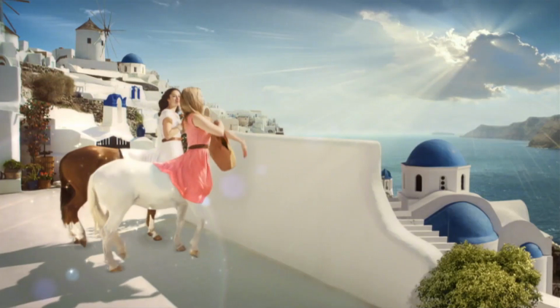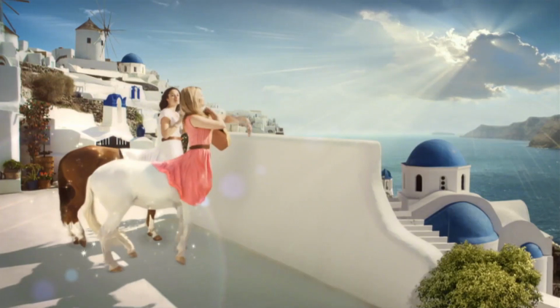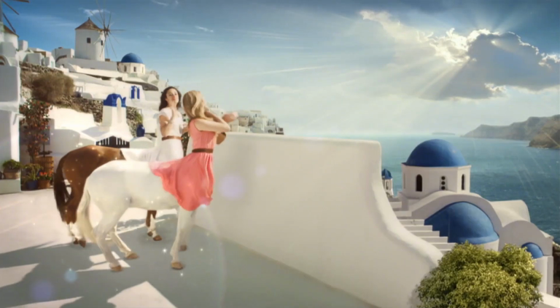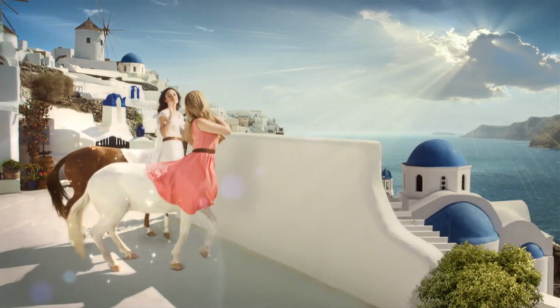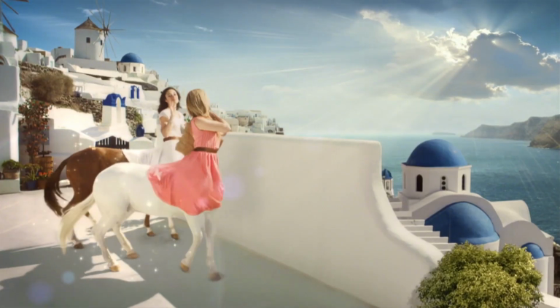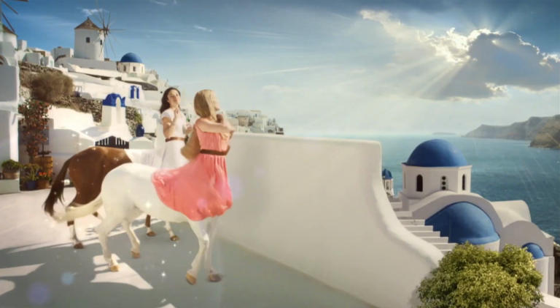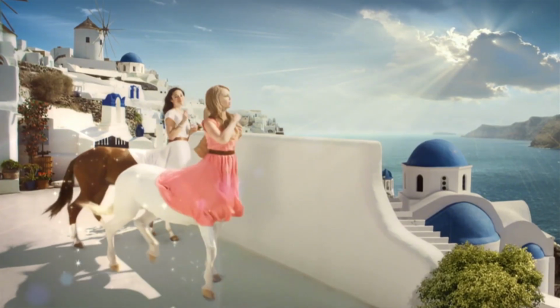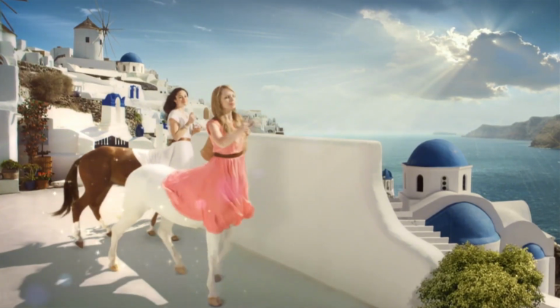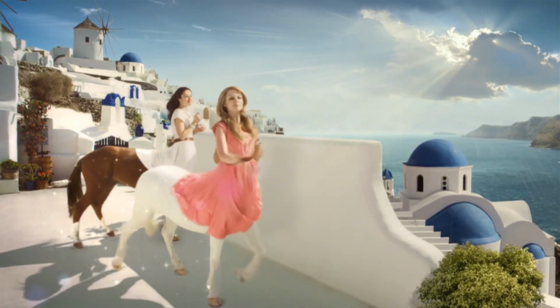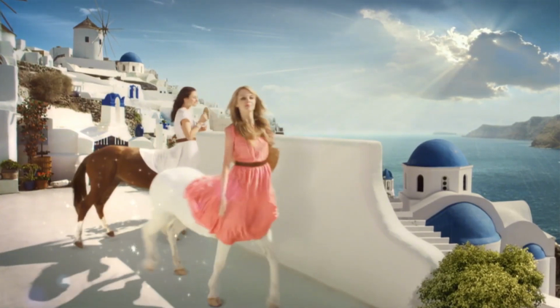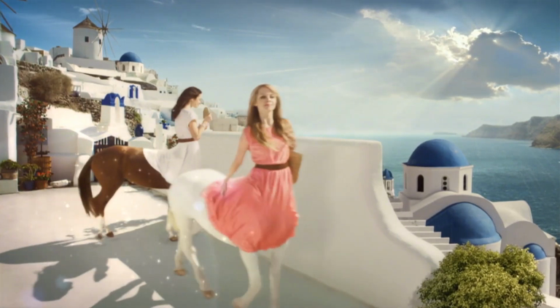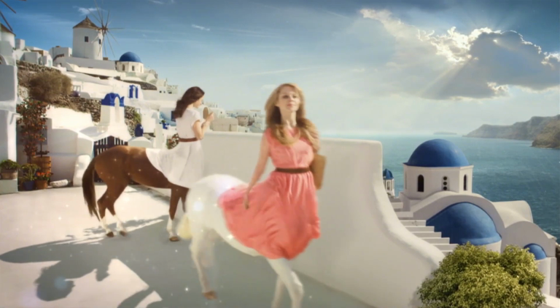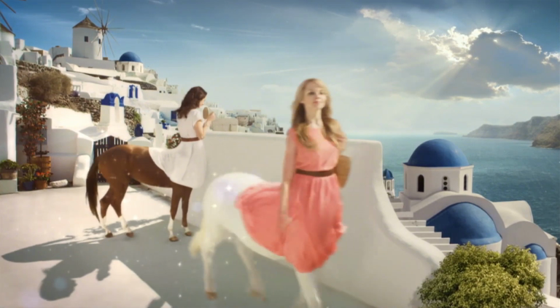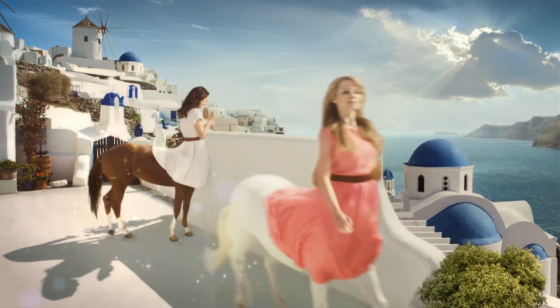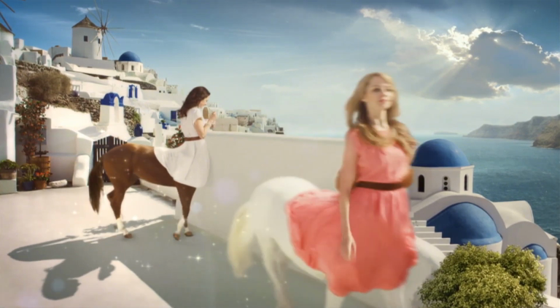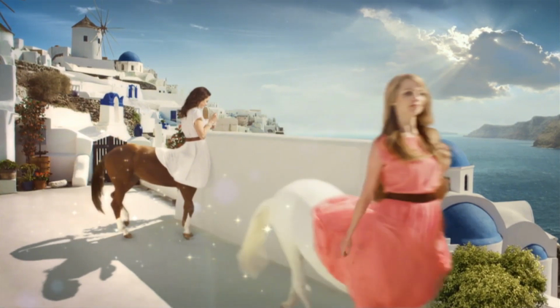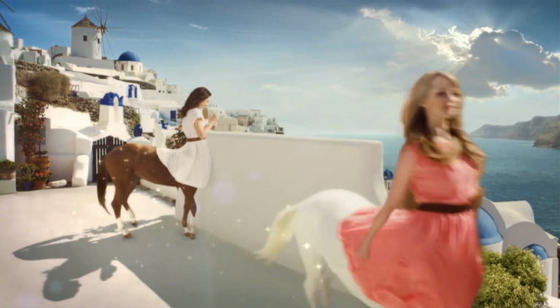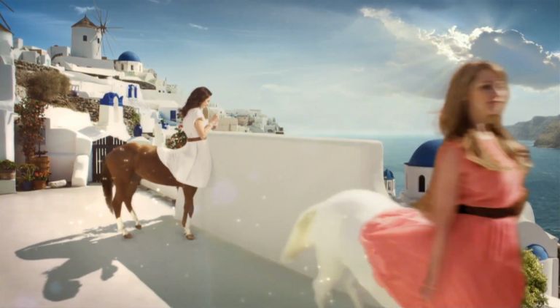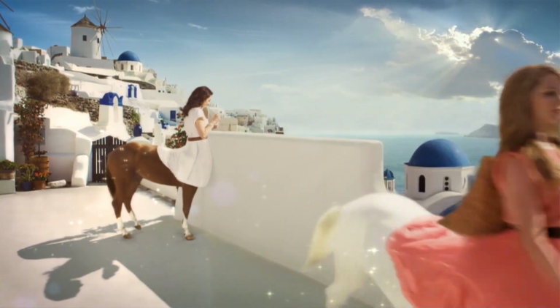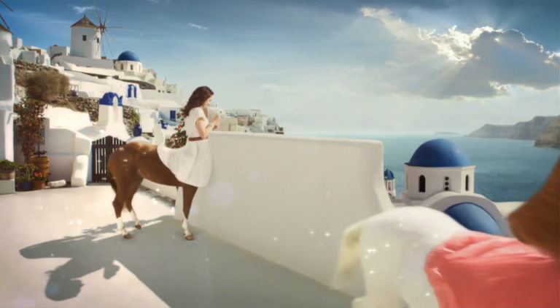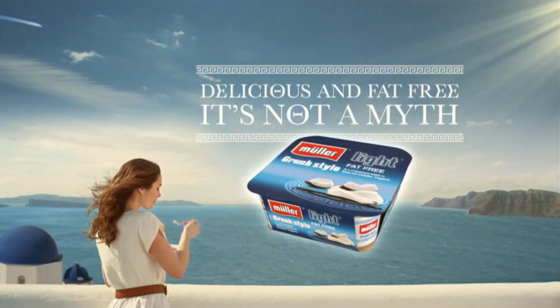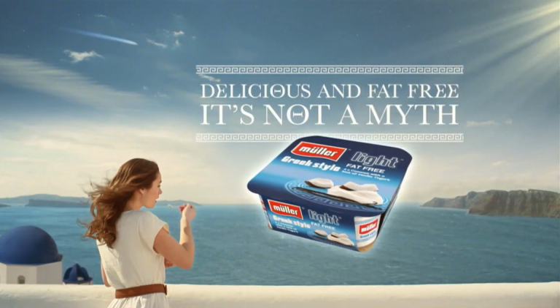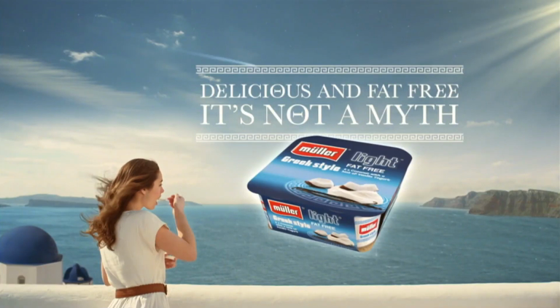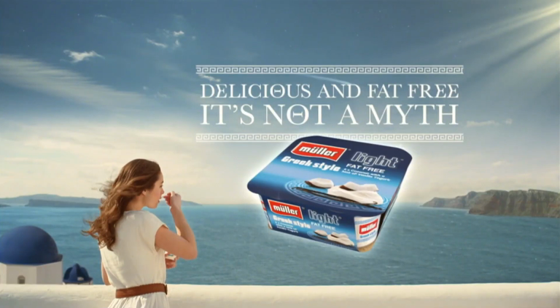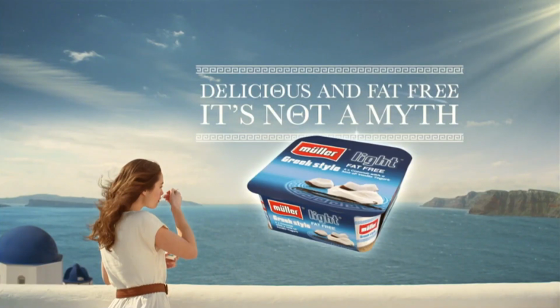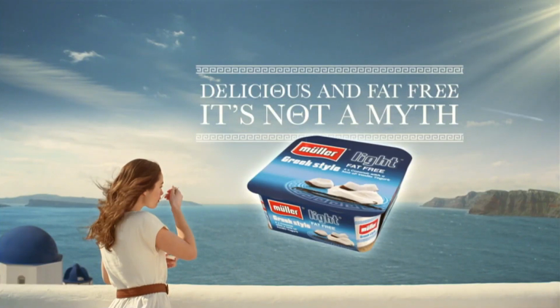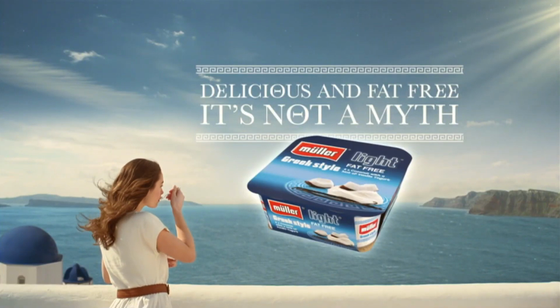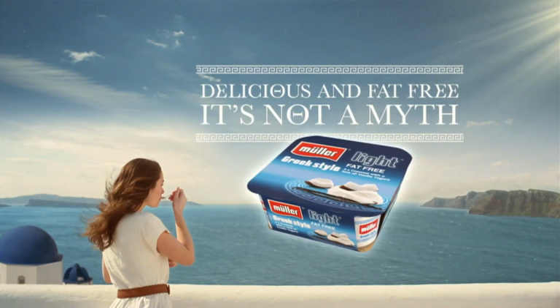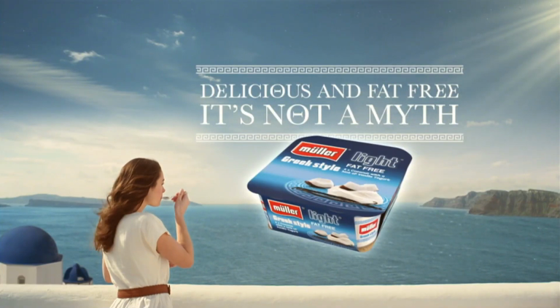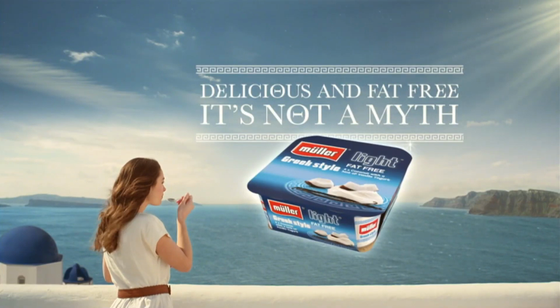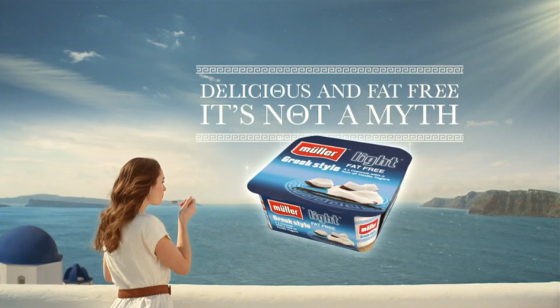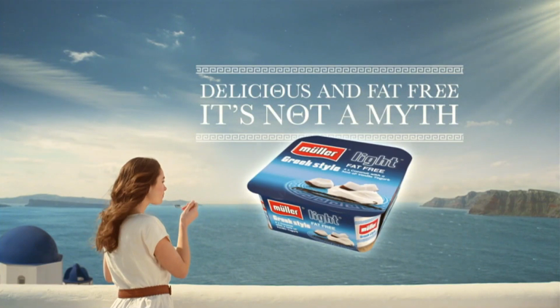I've got to go pick up the kids. New Müller-Lite Greek style. Delicious and fat-free. It's not a myth.